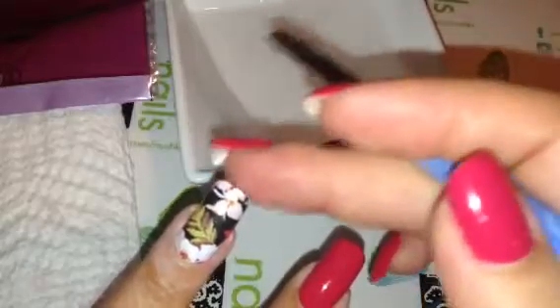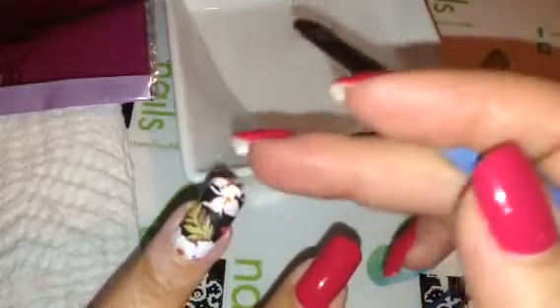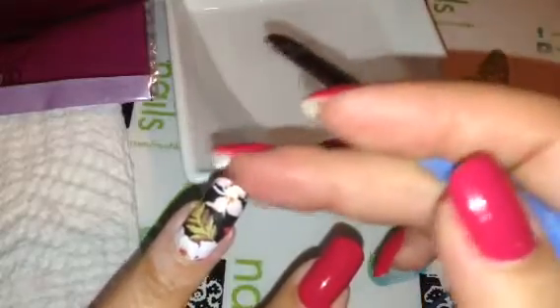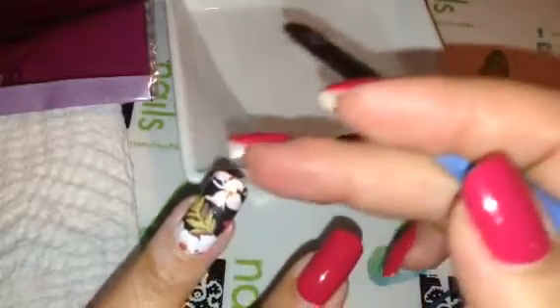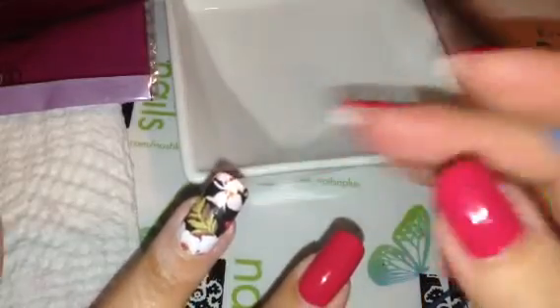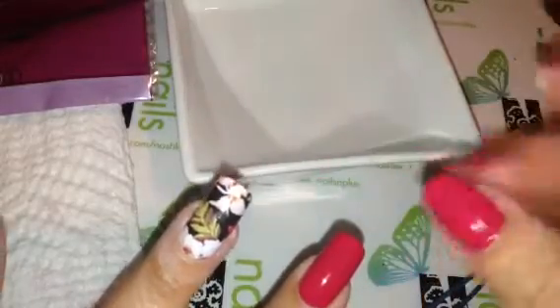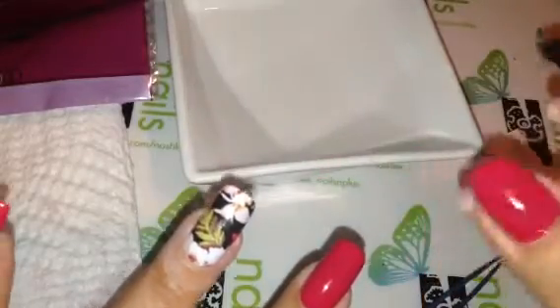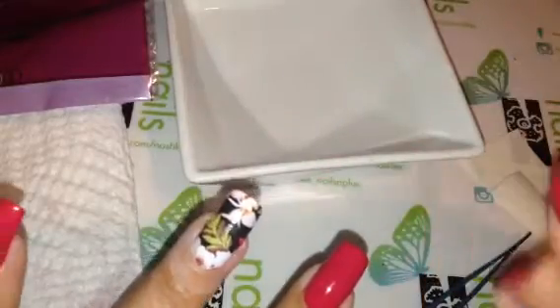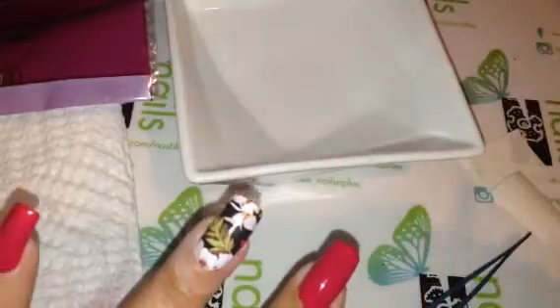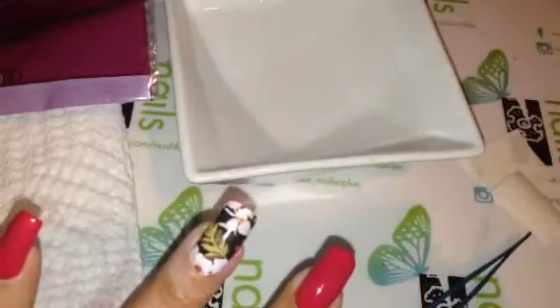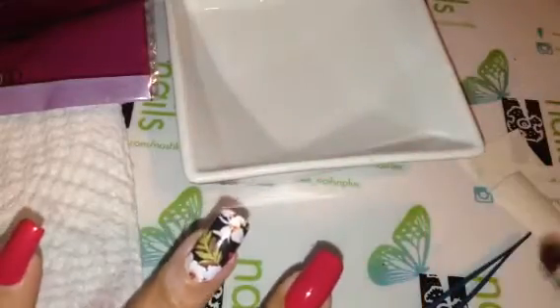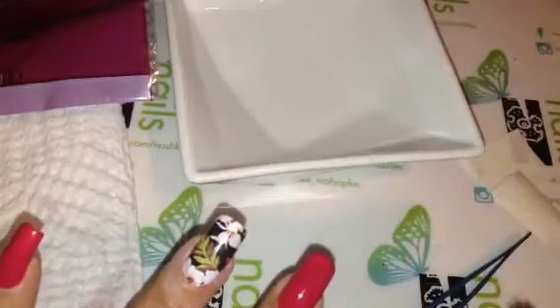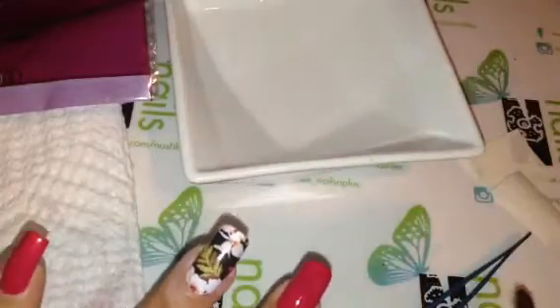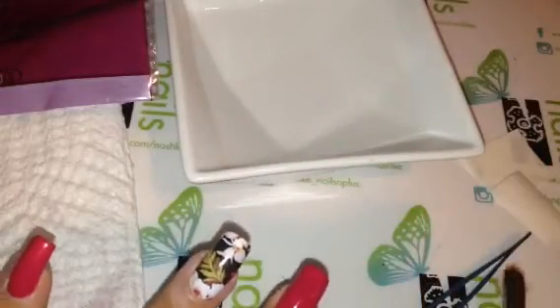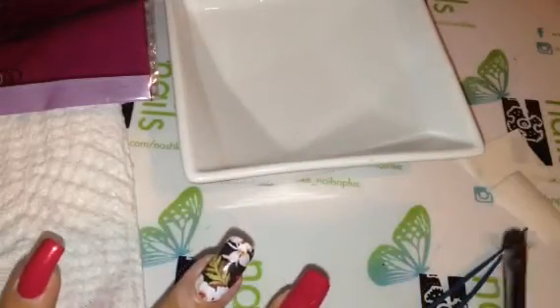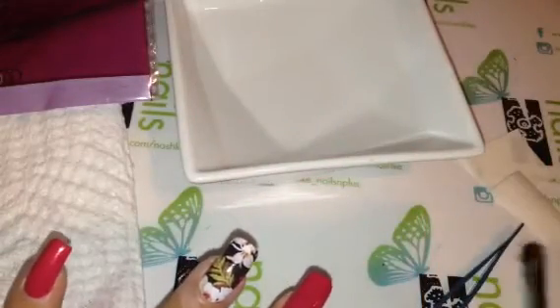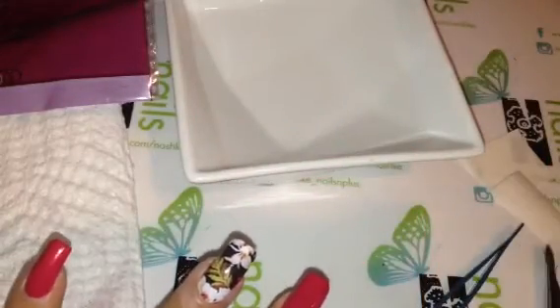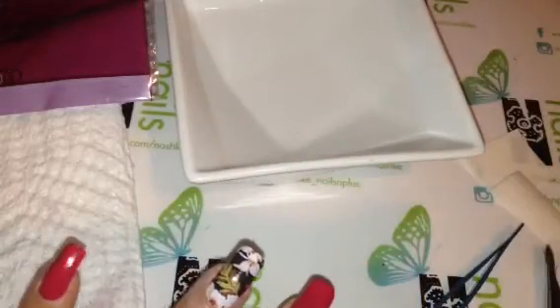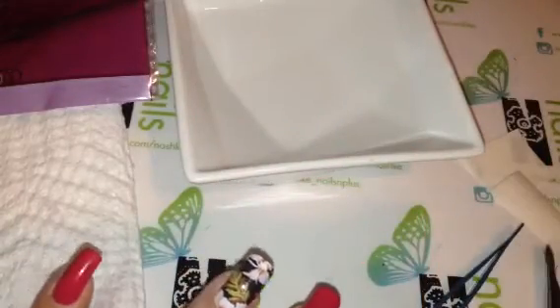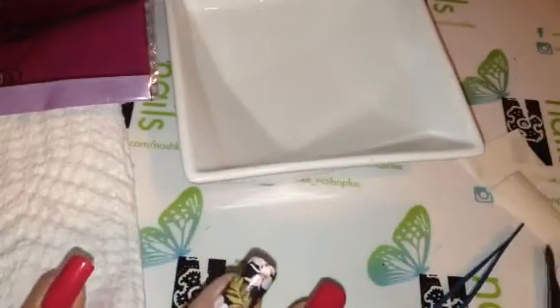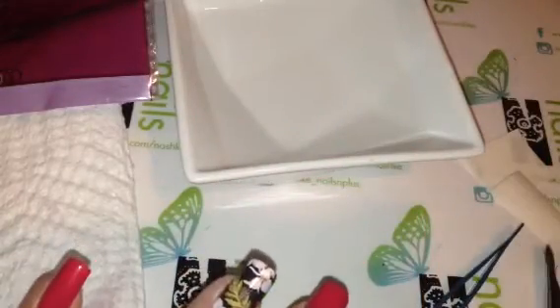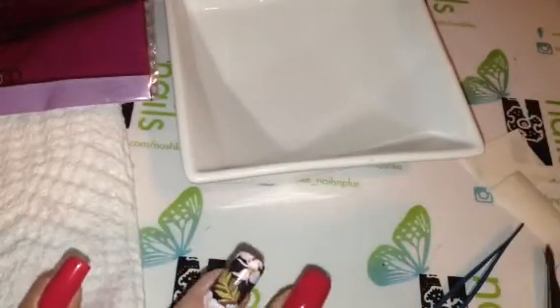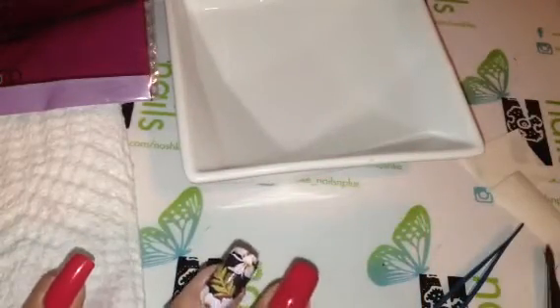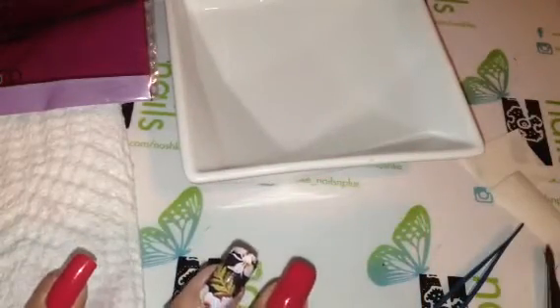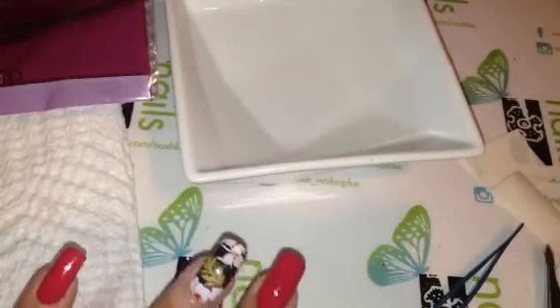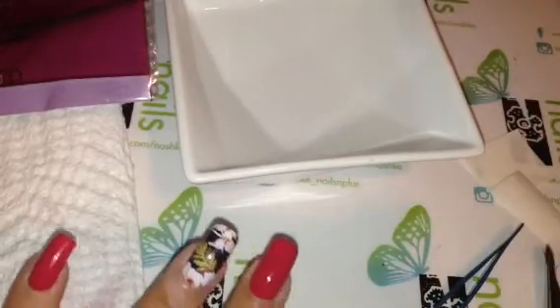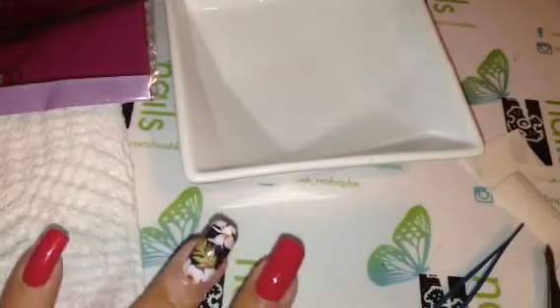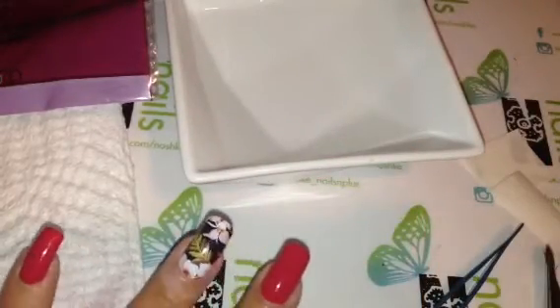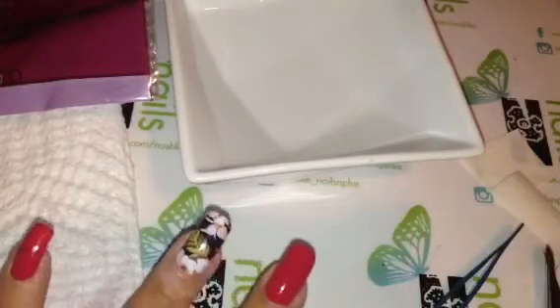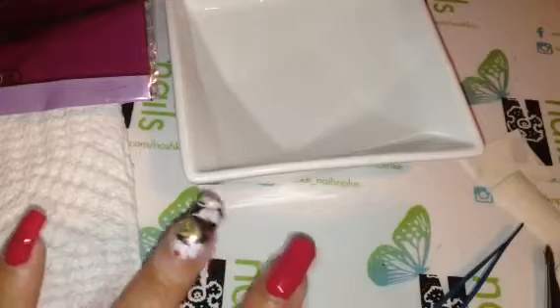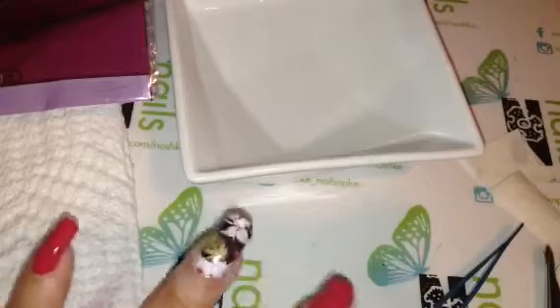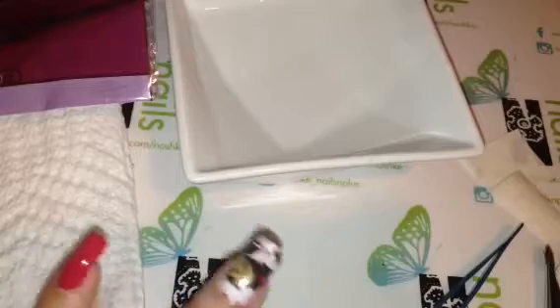It's a bit messy now. Let's try to top coat it.